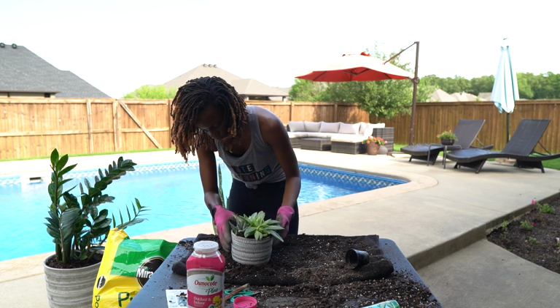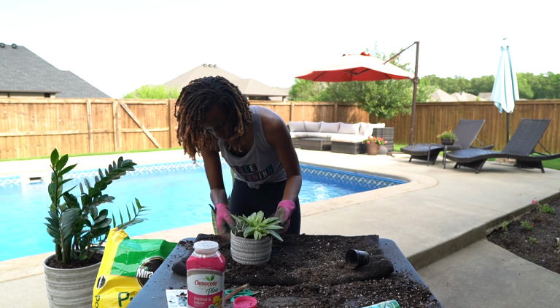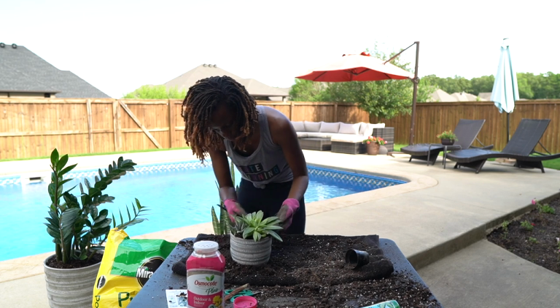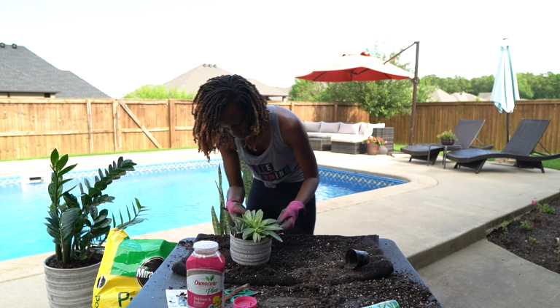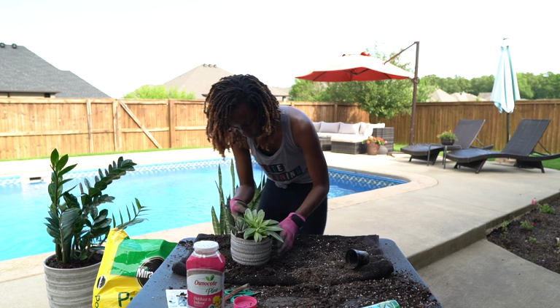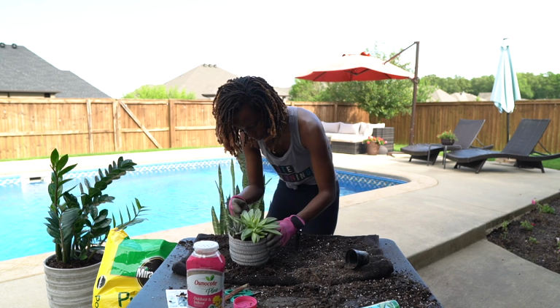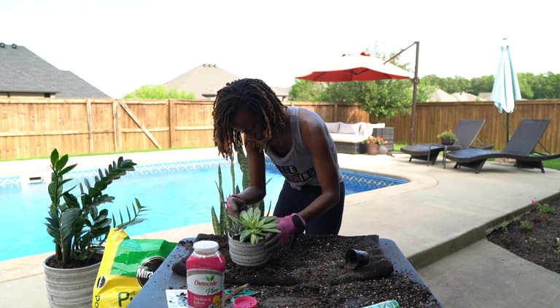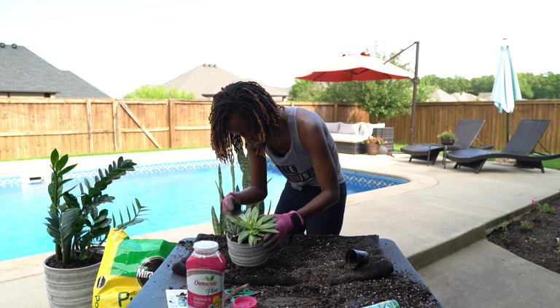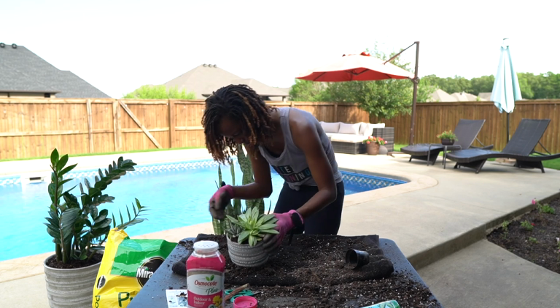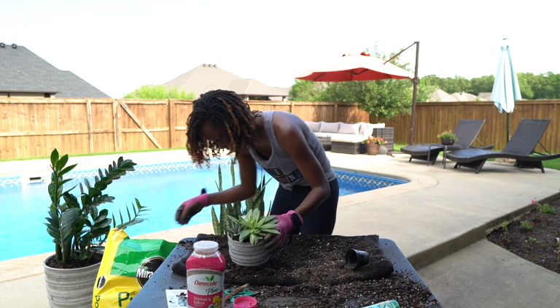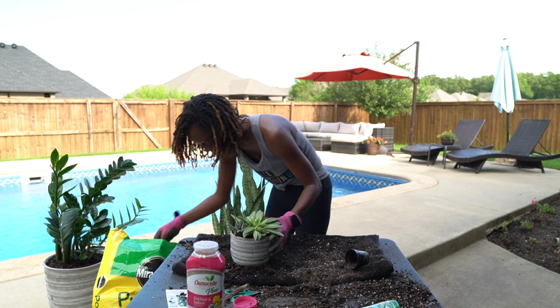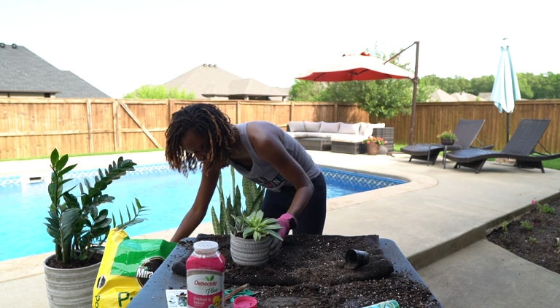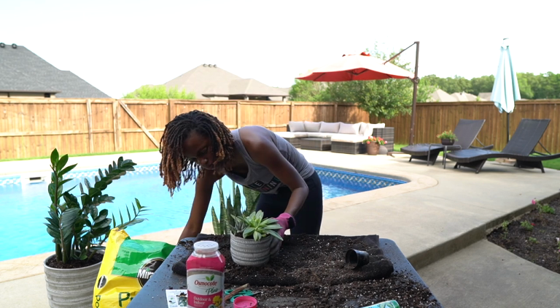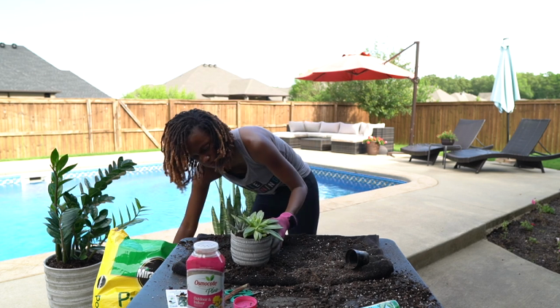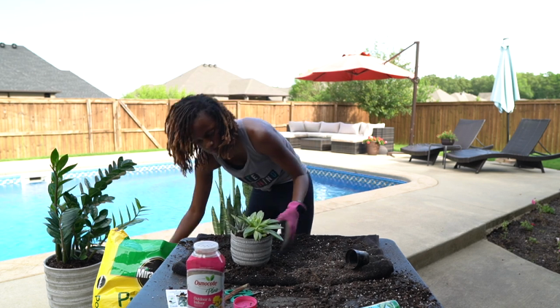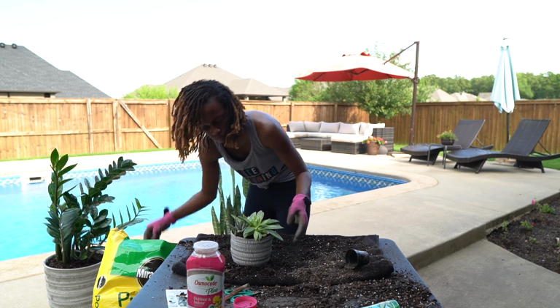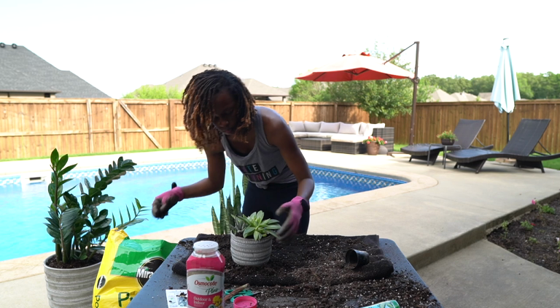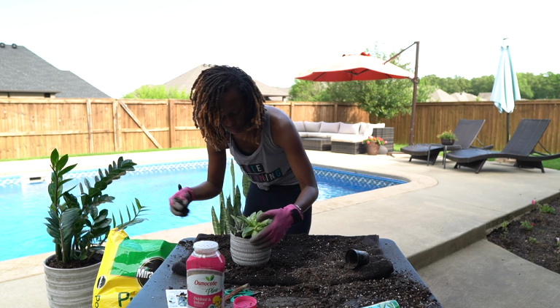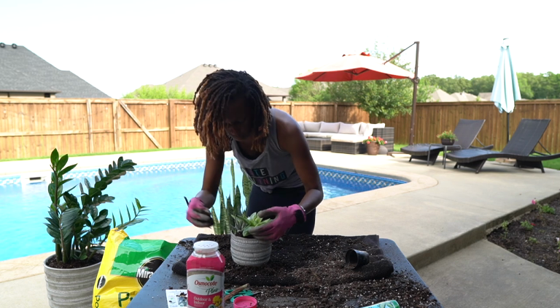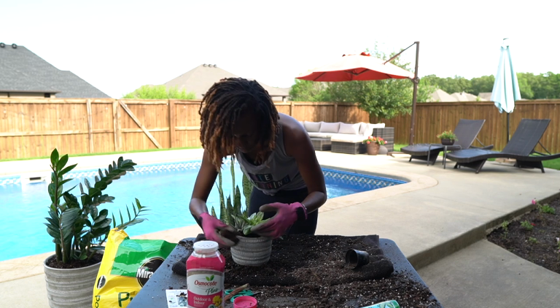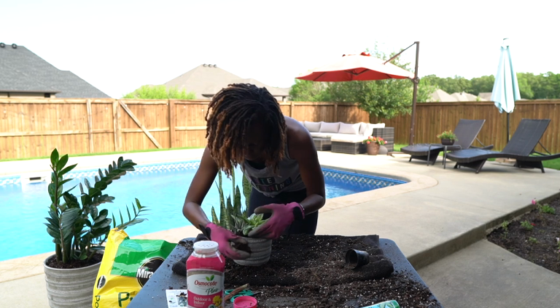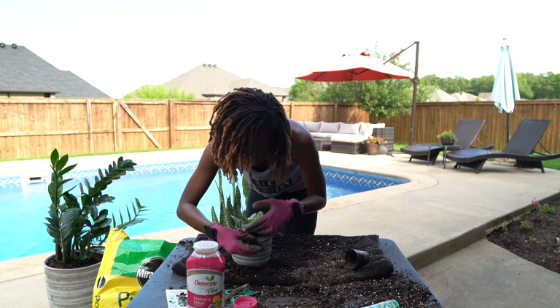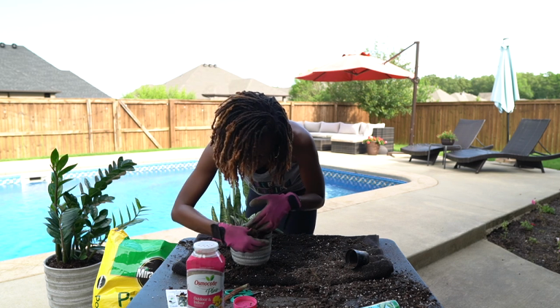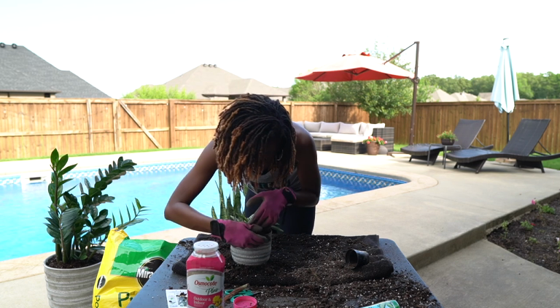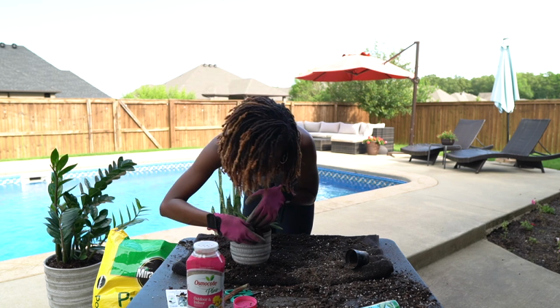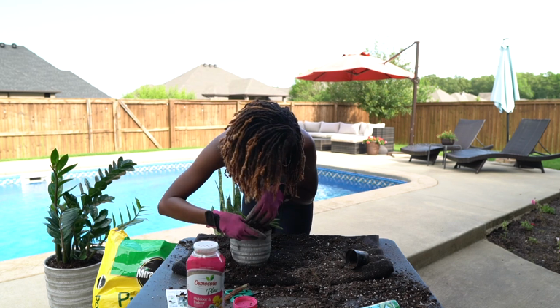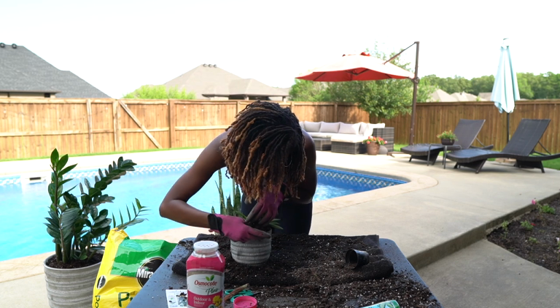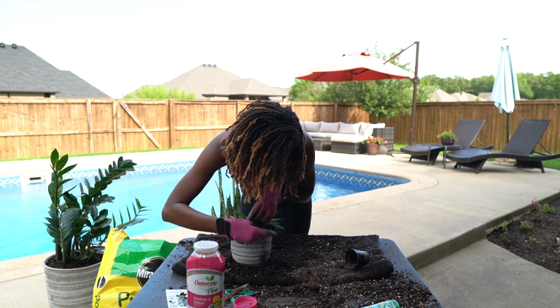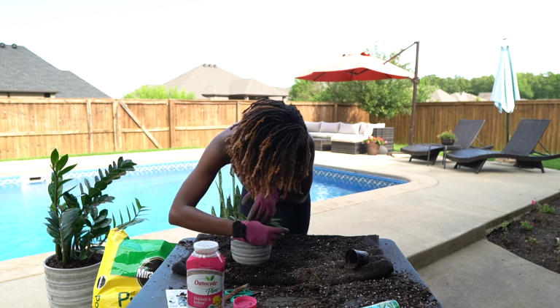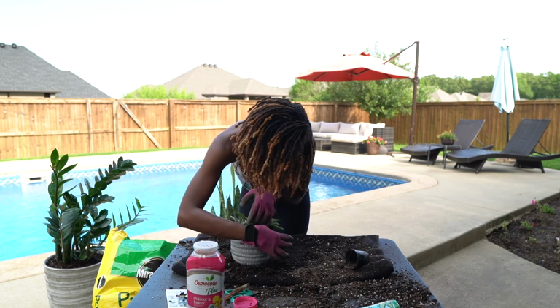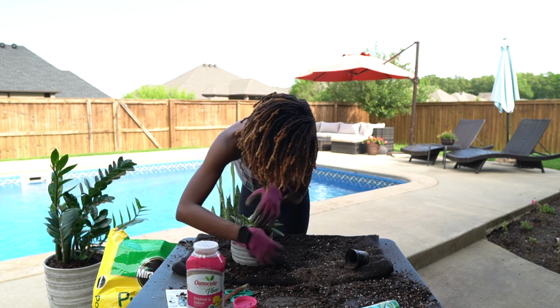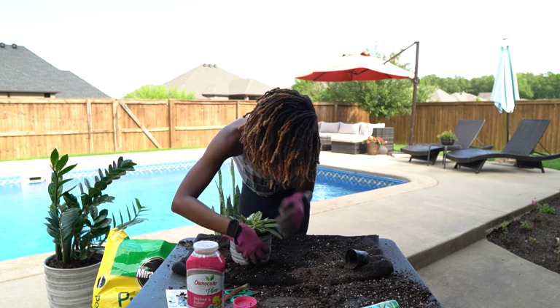My fiddle leaf pot I actually got from Walmart — that white one with the stand — and that one was $29.99.